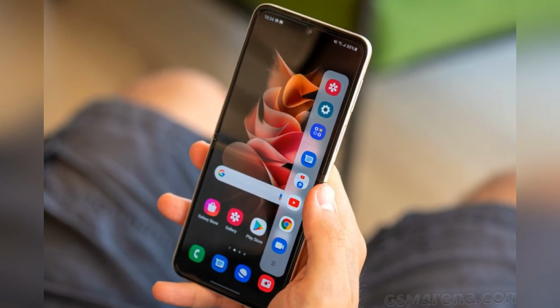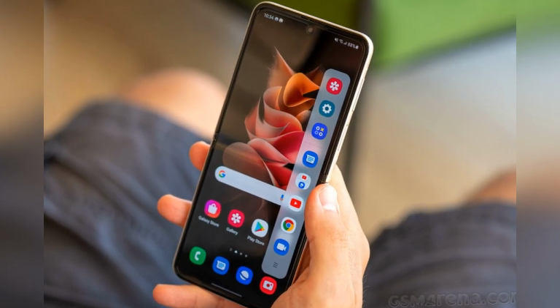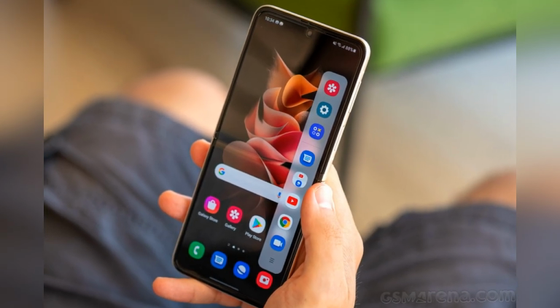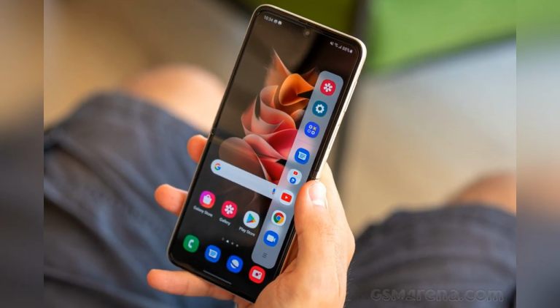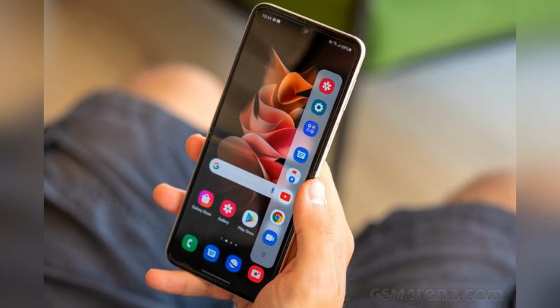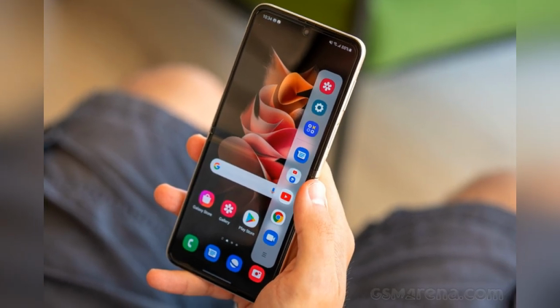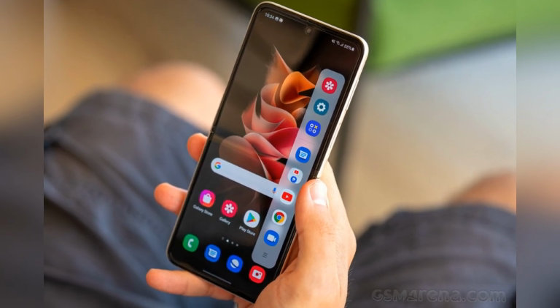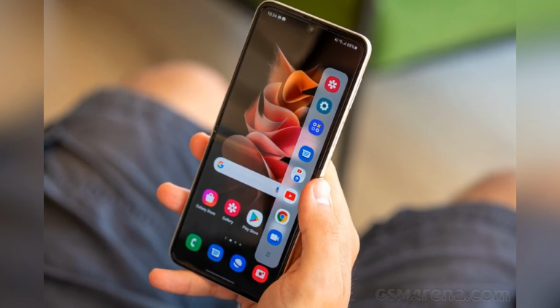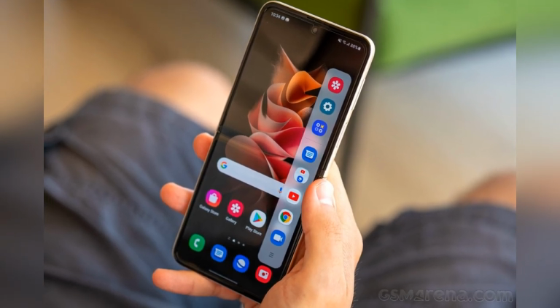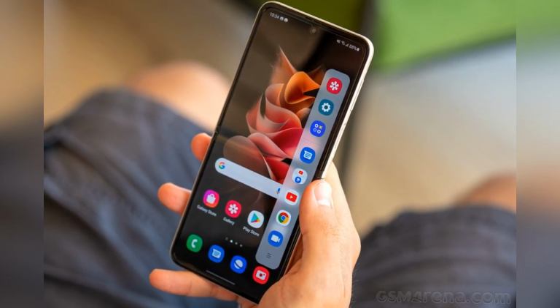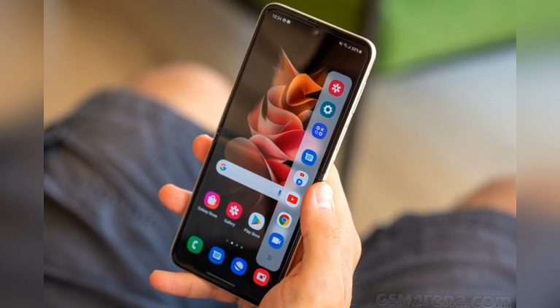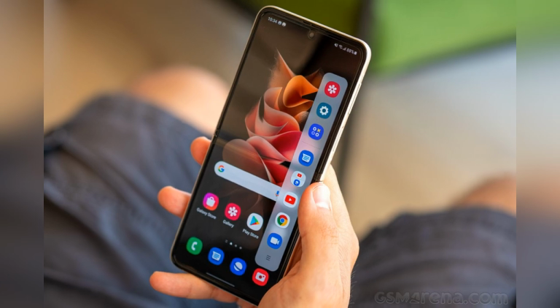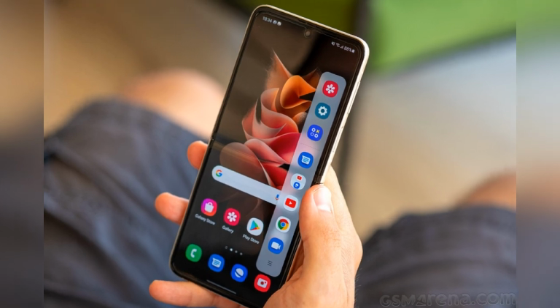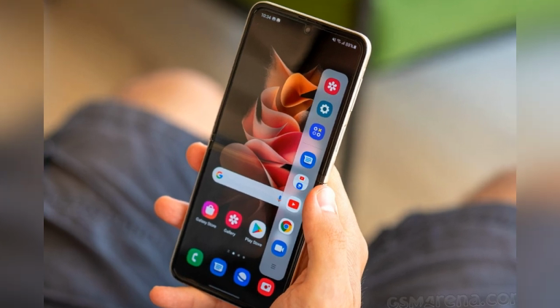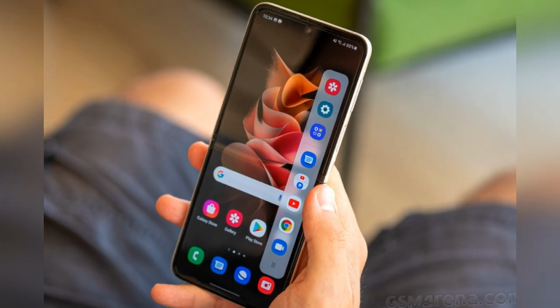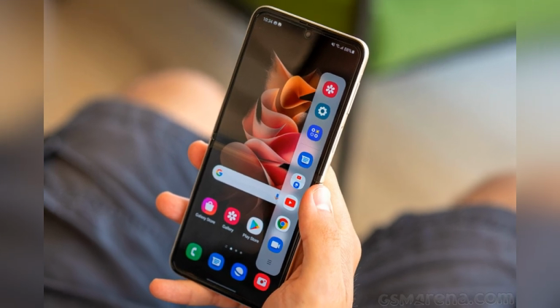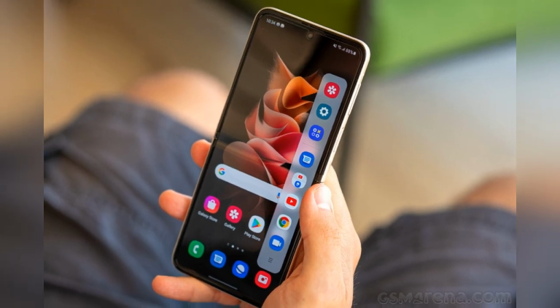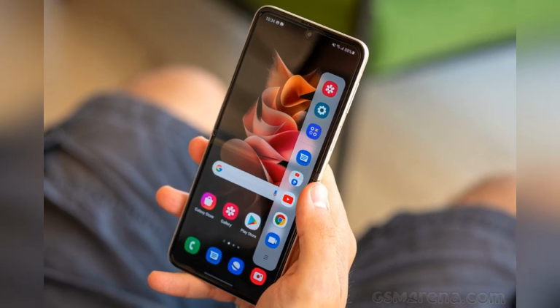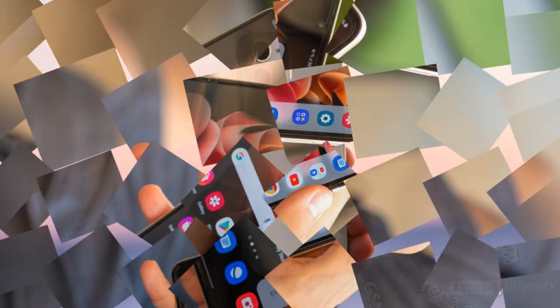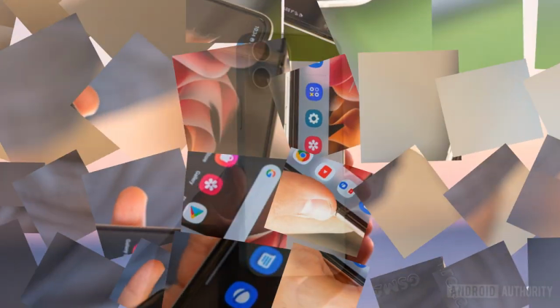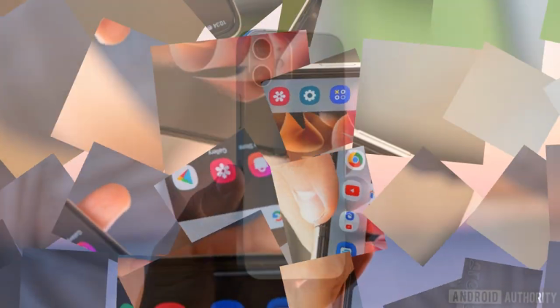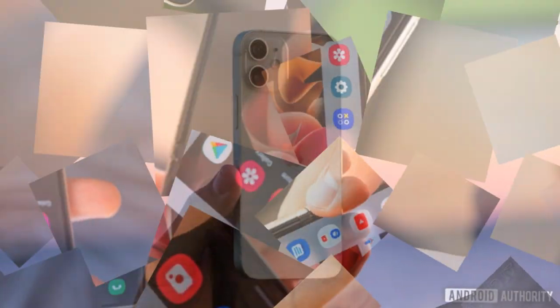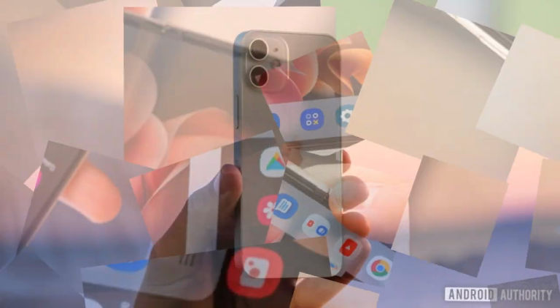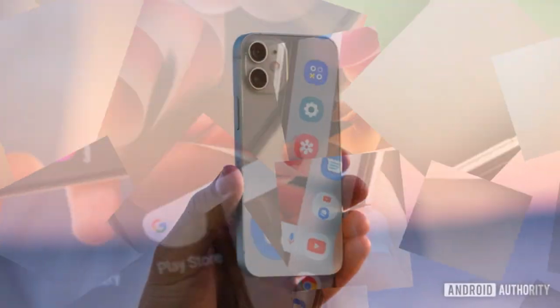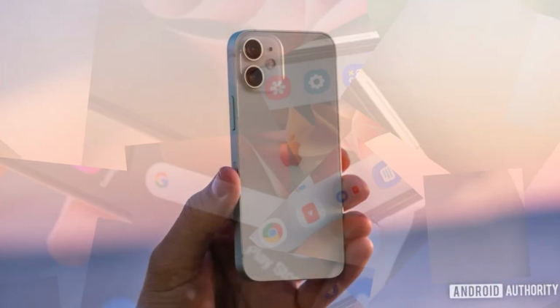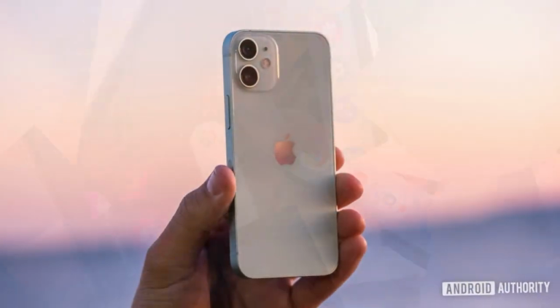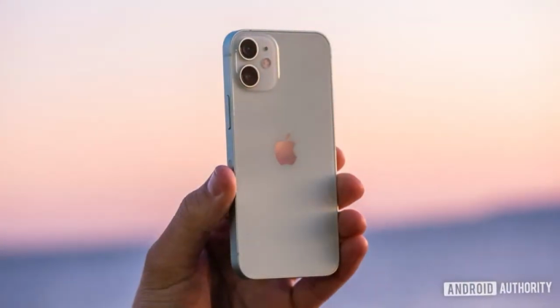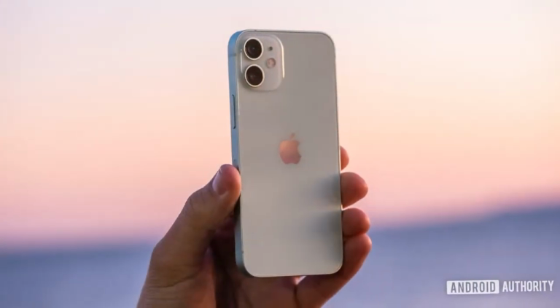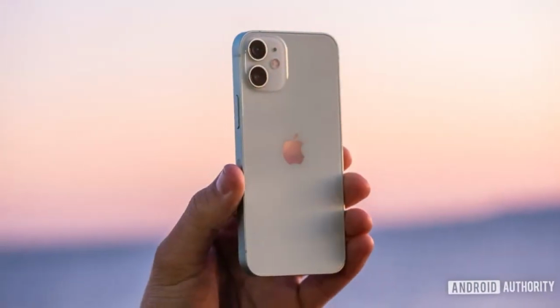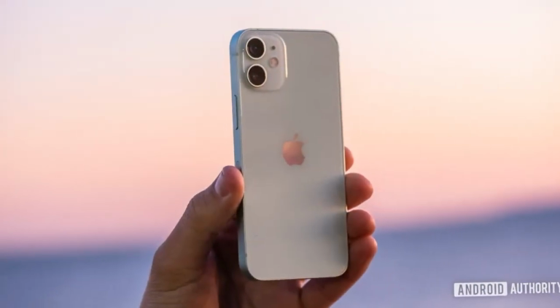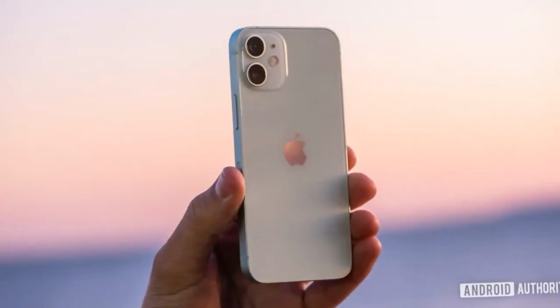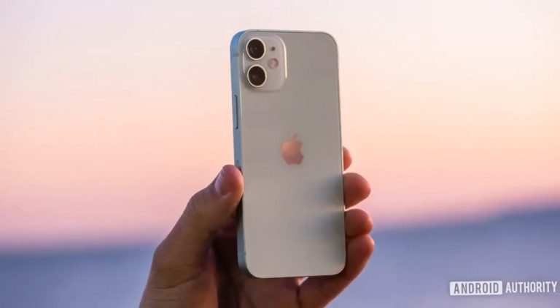Whether you've got smaller hands or simply want a smartphone that doesn't demand quite so much pocket space, you should find your ideal small phone below.